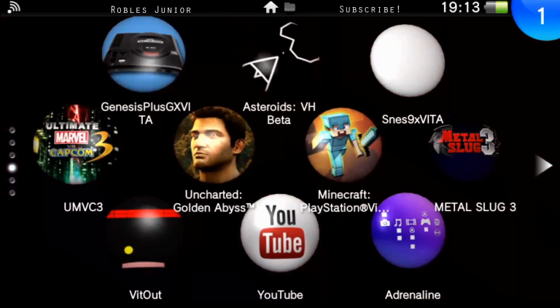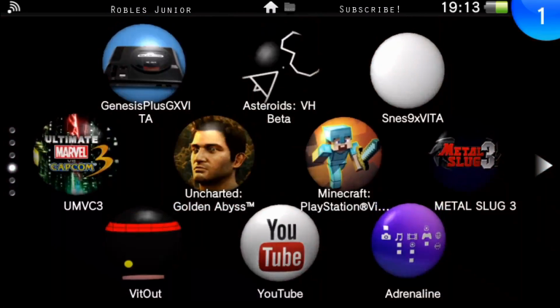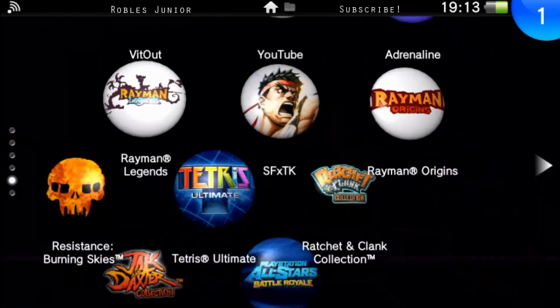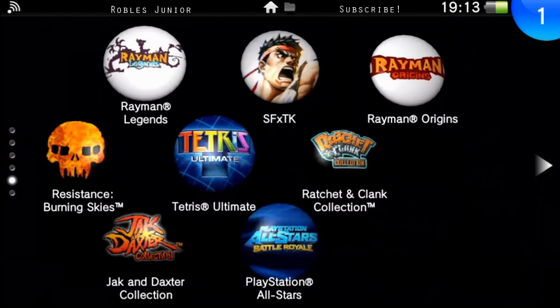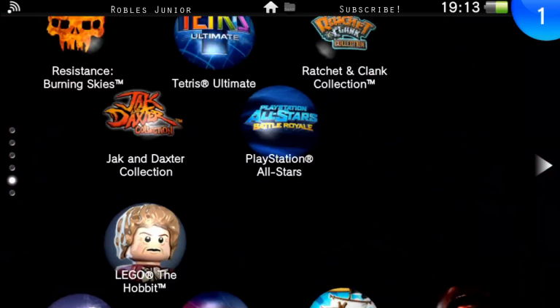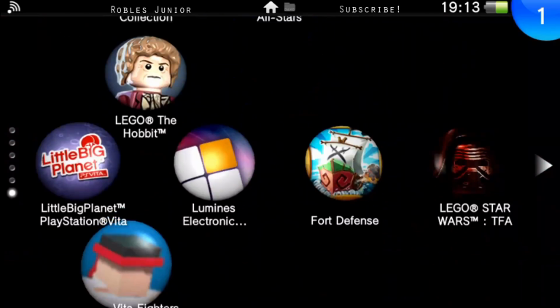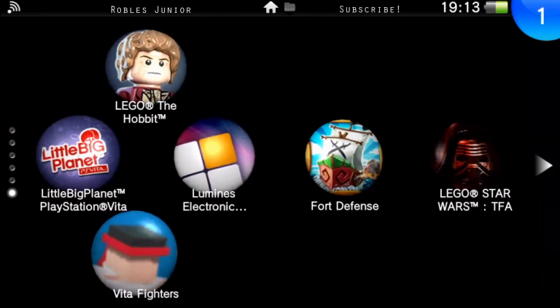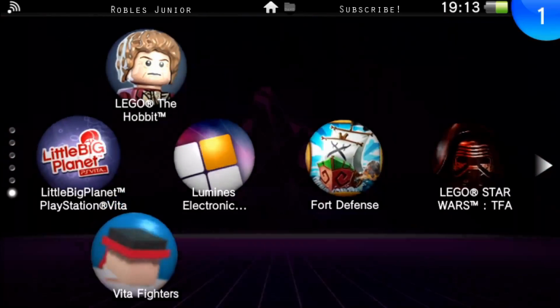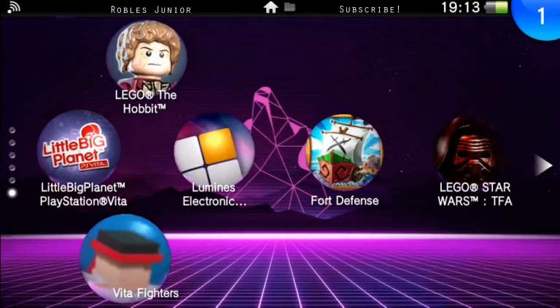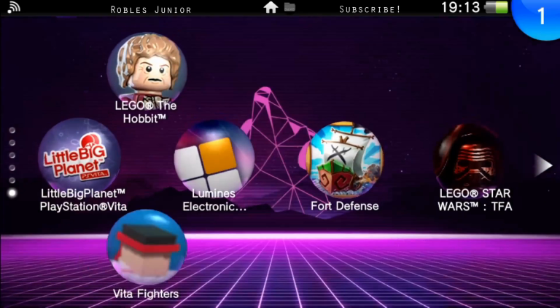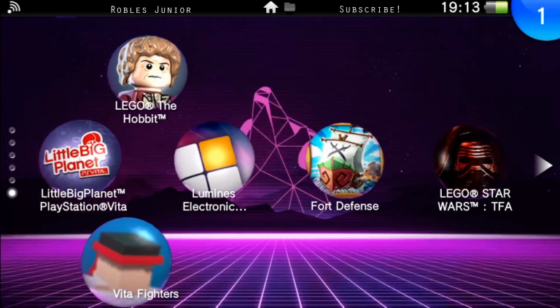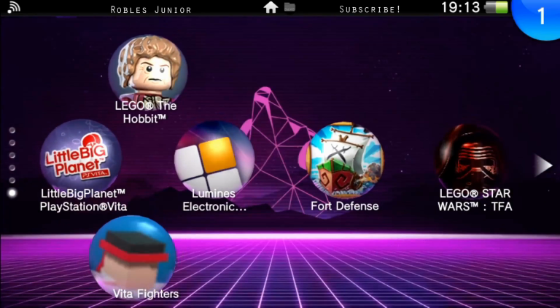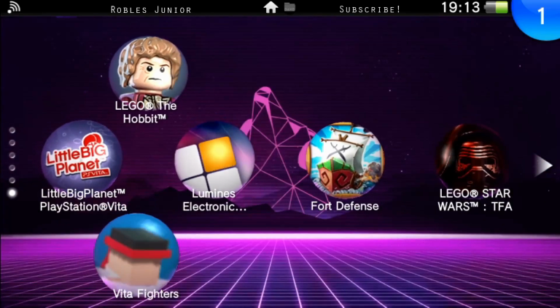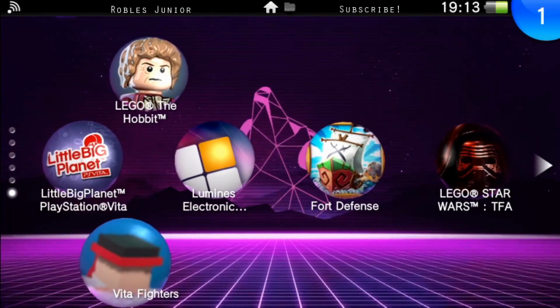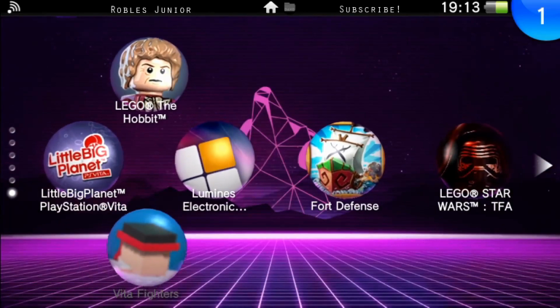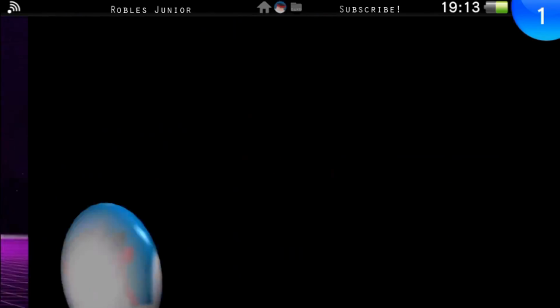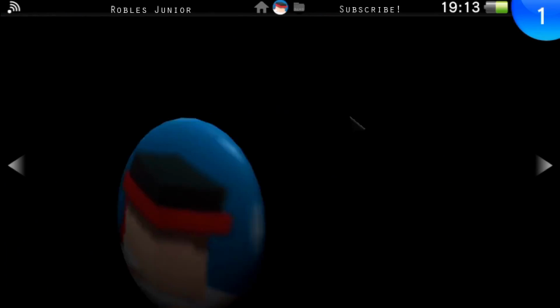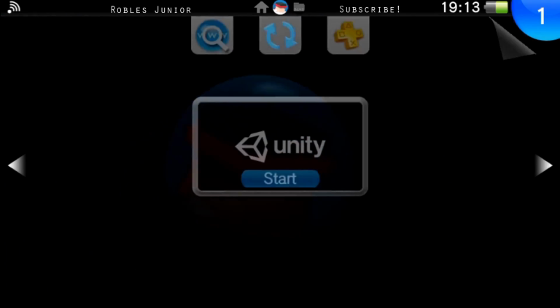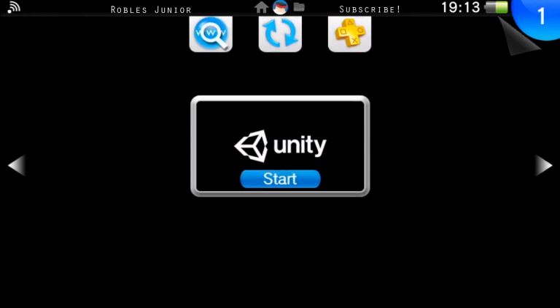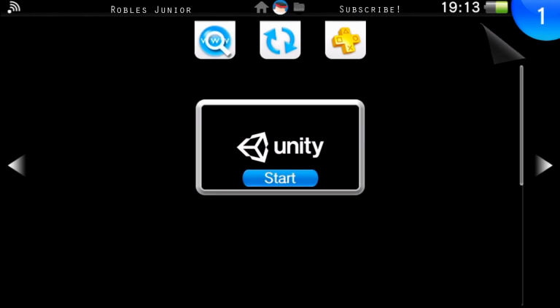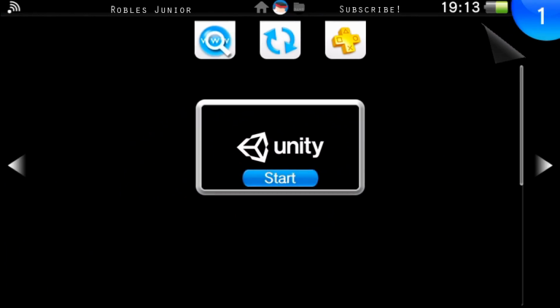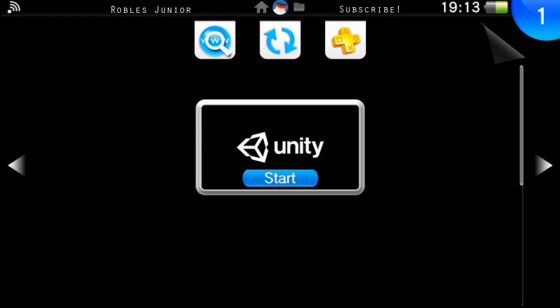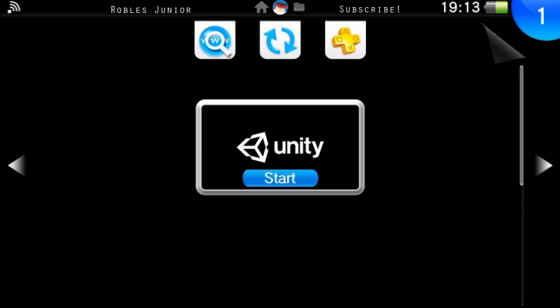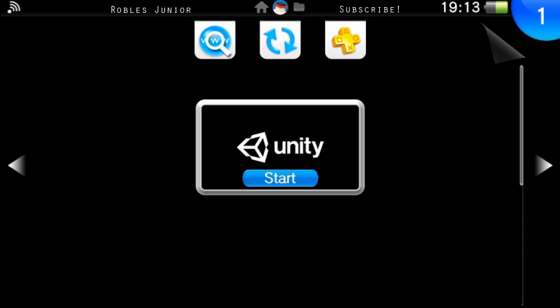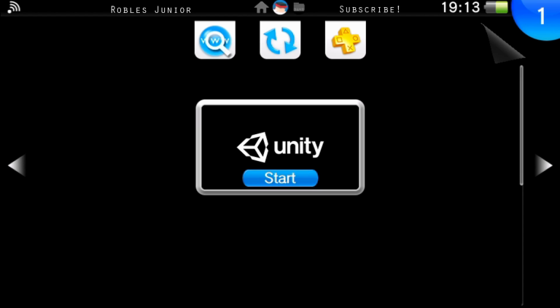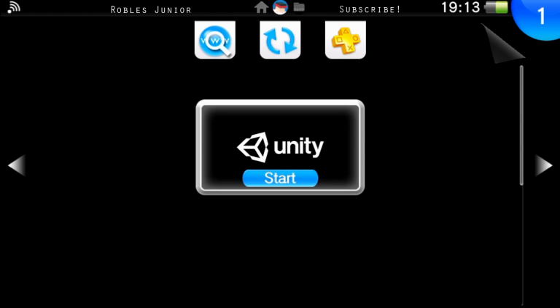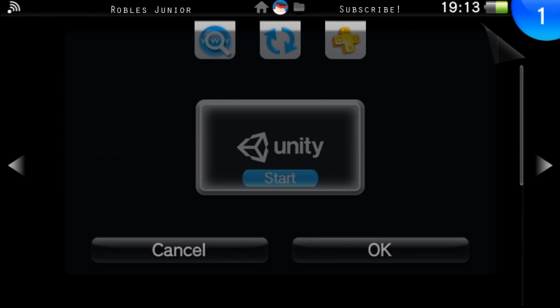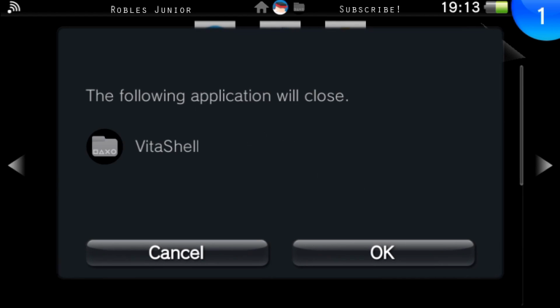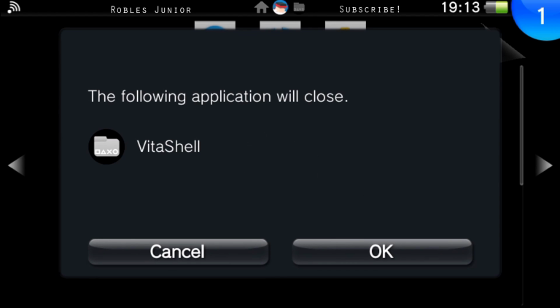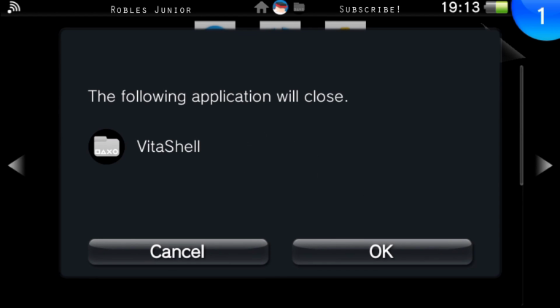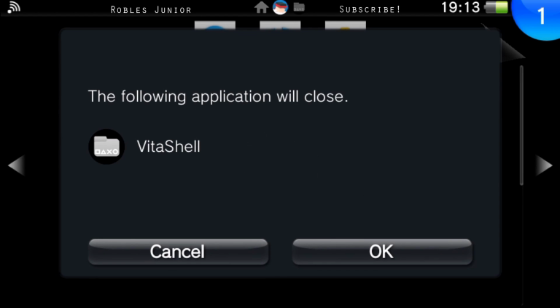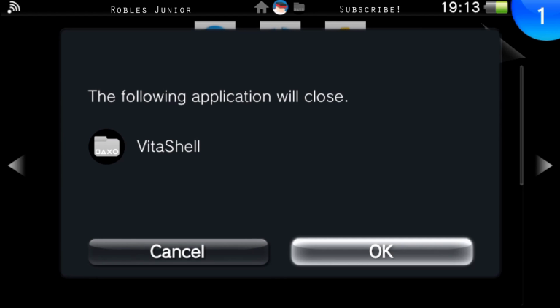There it is — found the game. It was created with Unity.